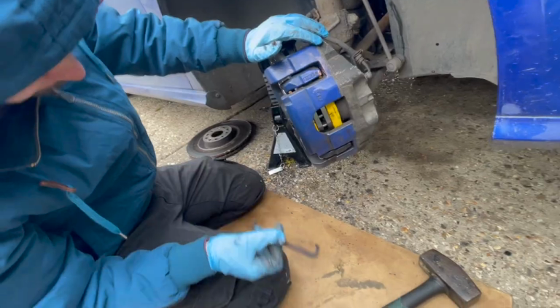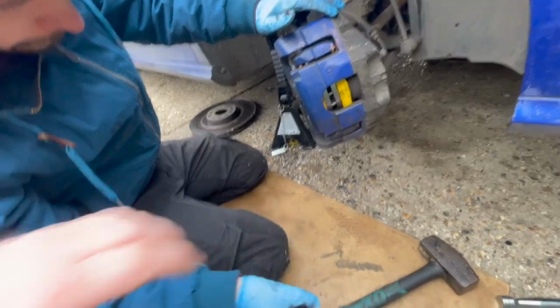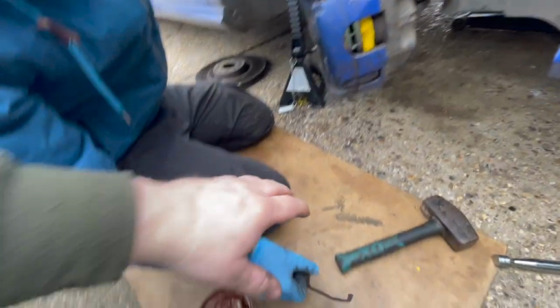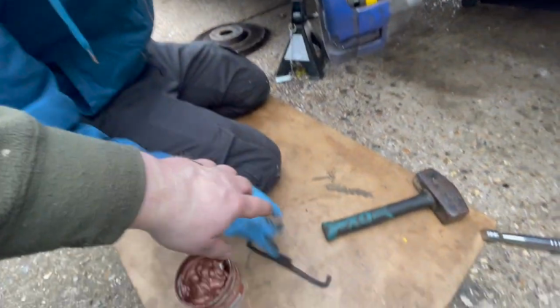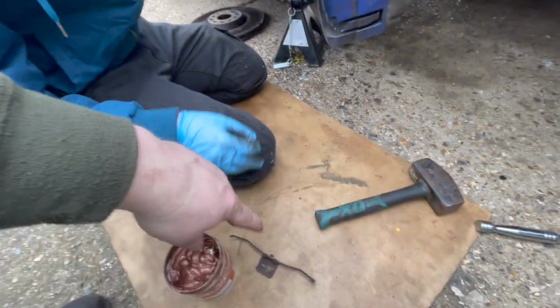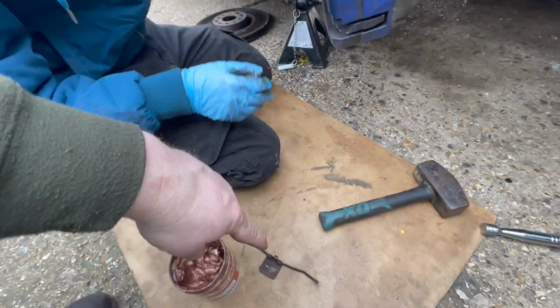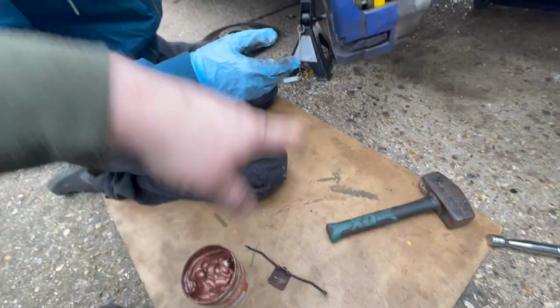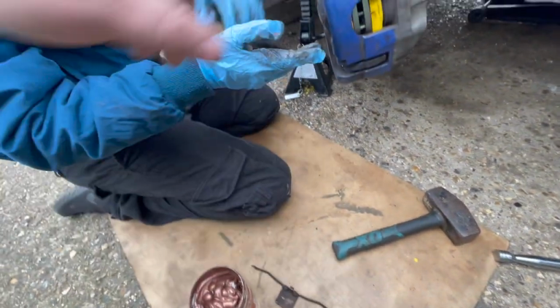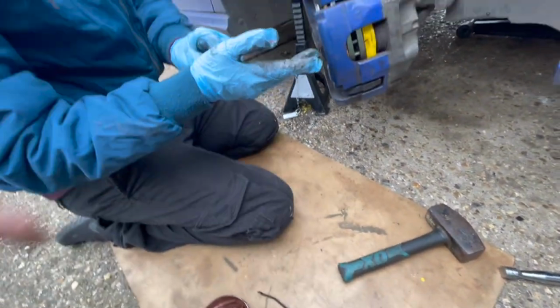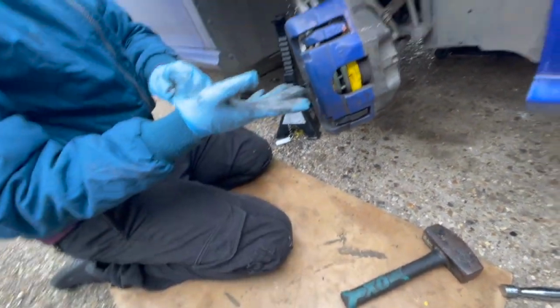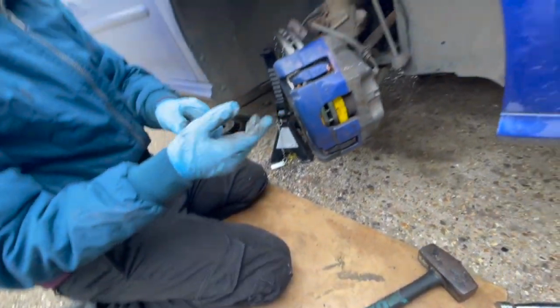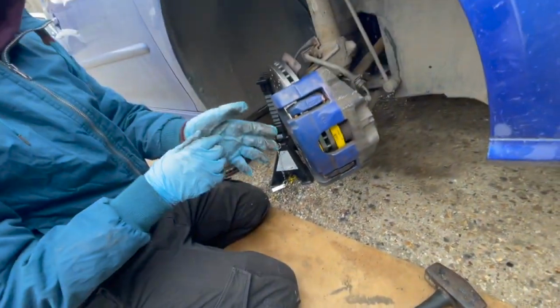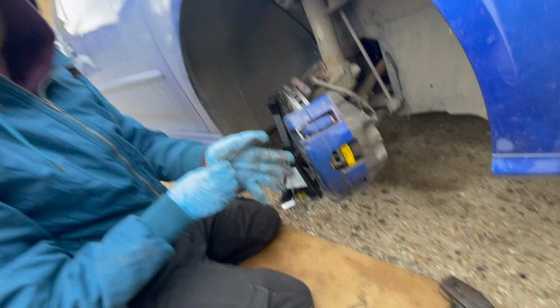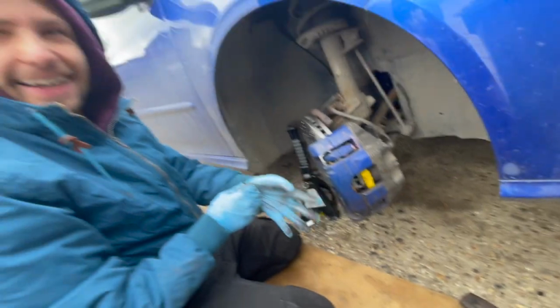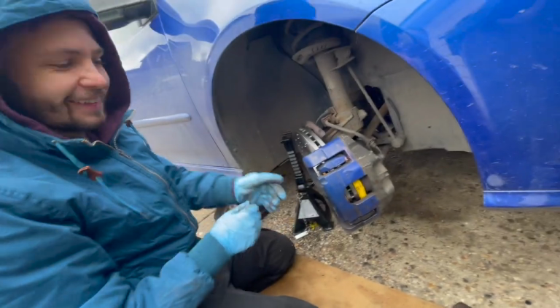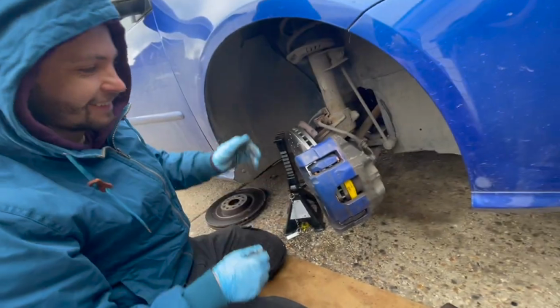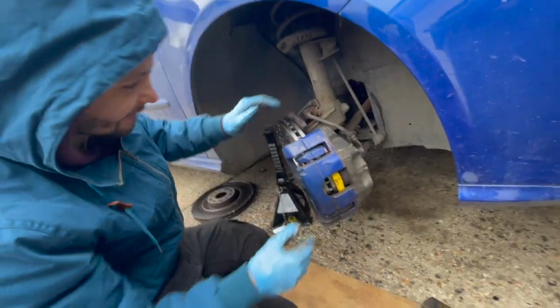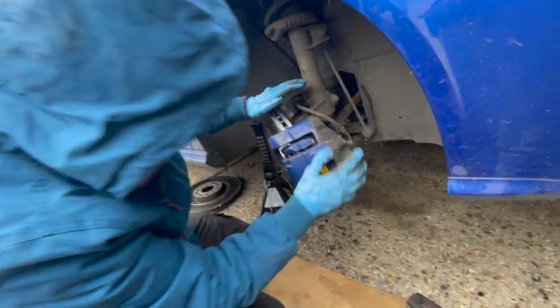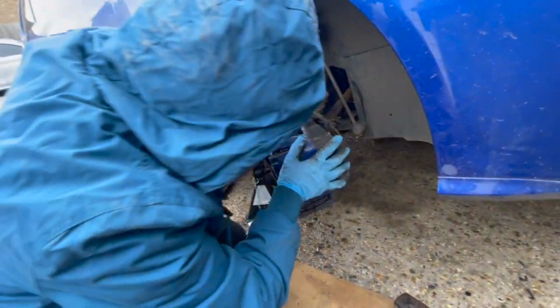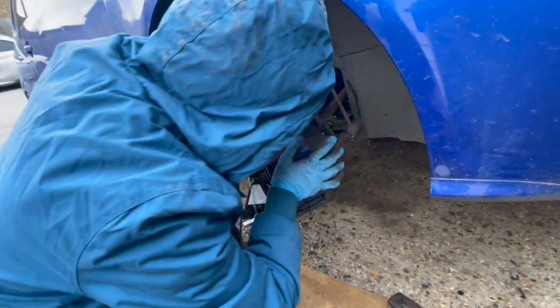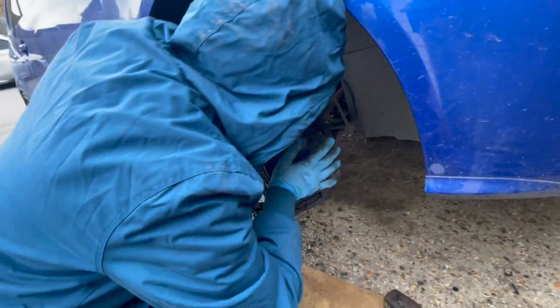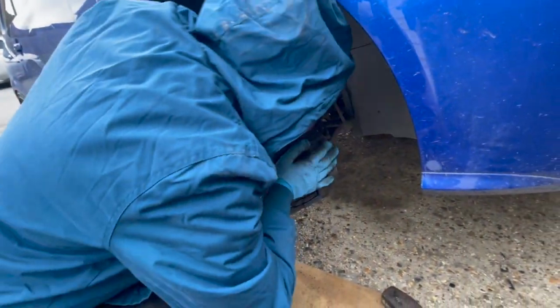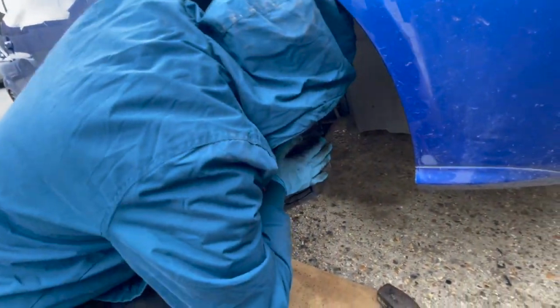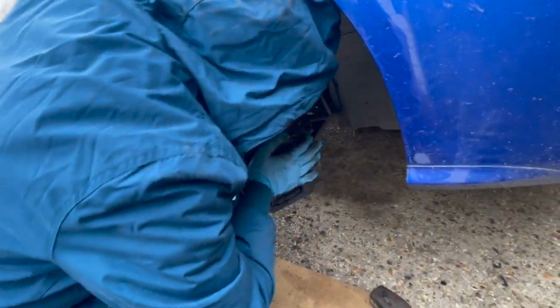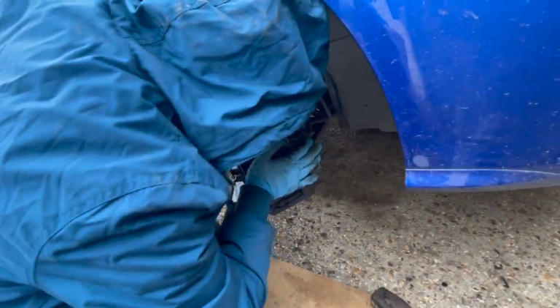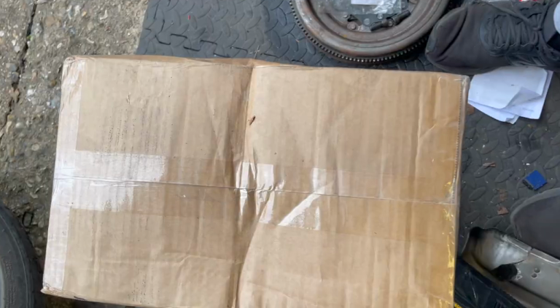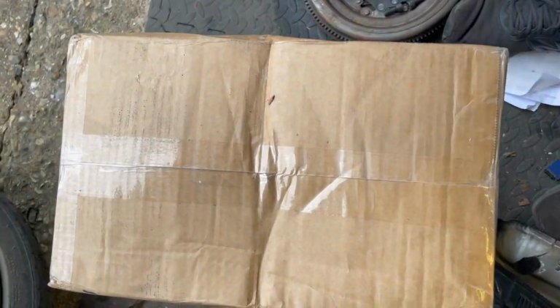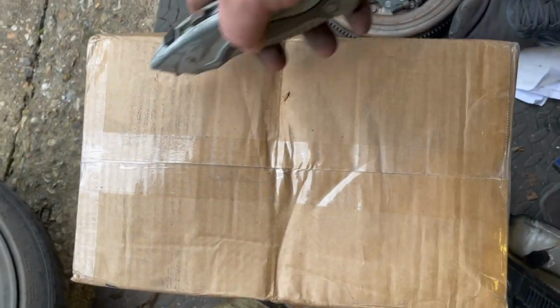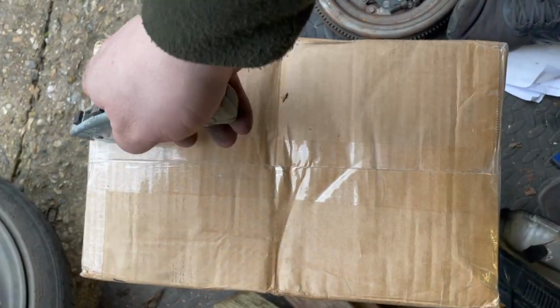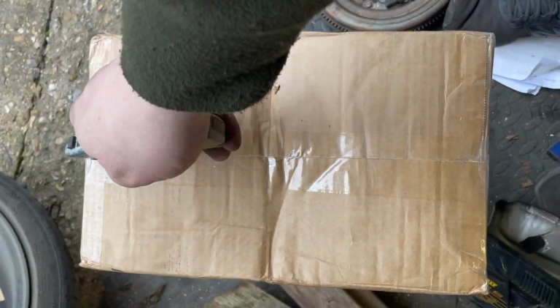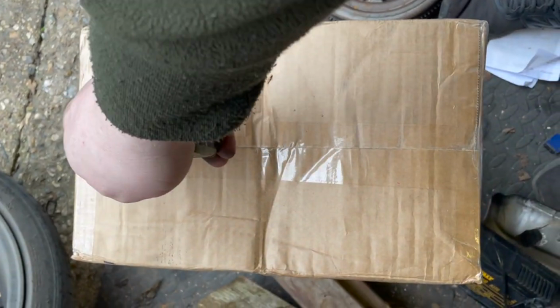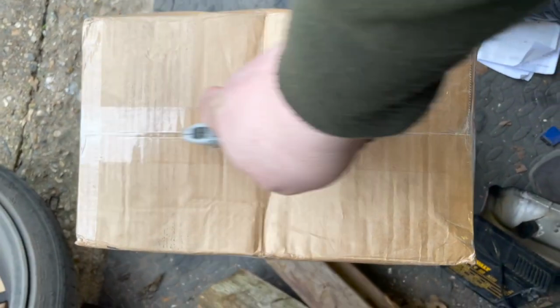Just get those two pins tightened up and that's the brake done. We need to make sure we put the spring back in as well, which is going to be an absolute nightmare — look at it!